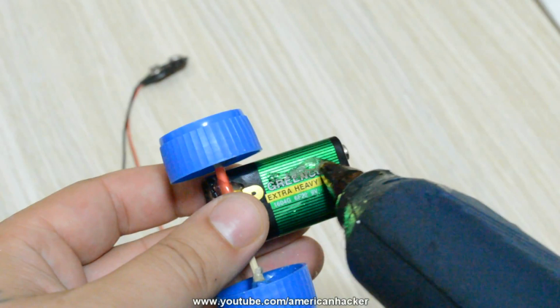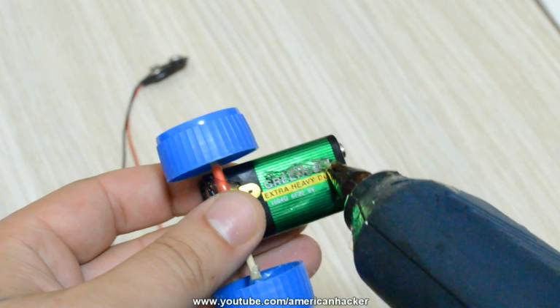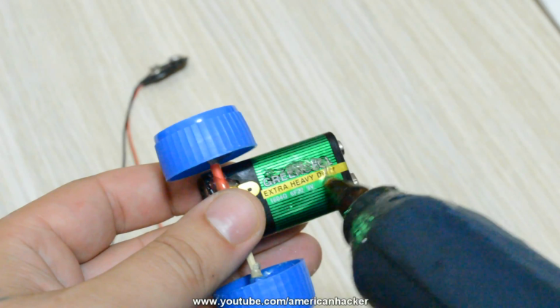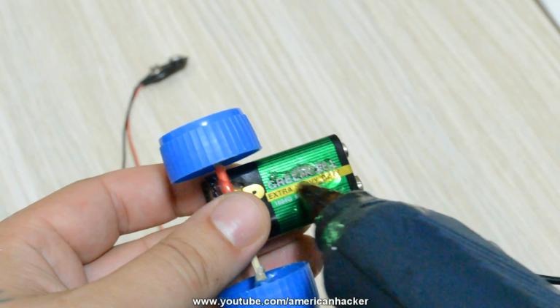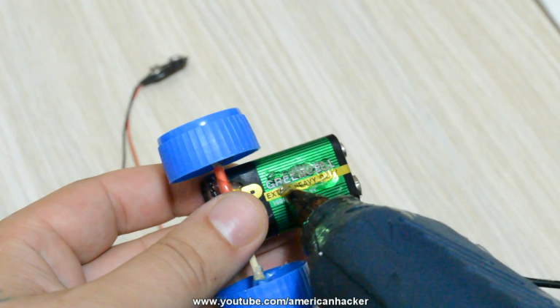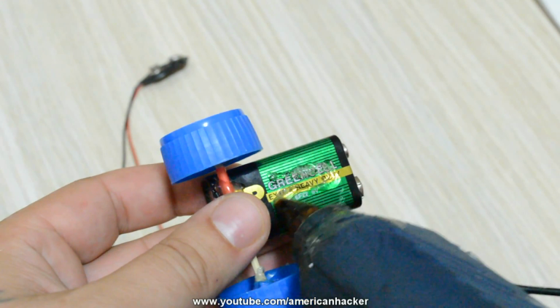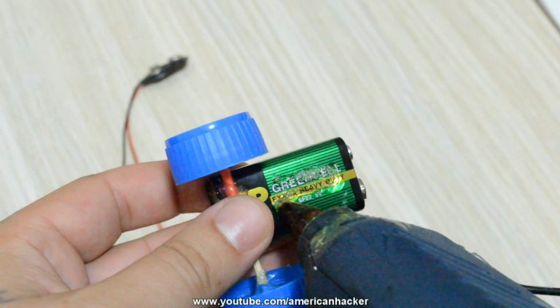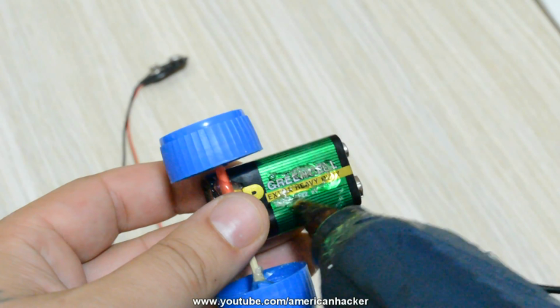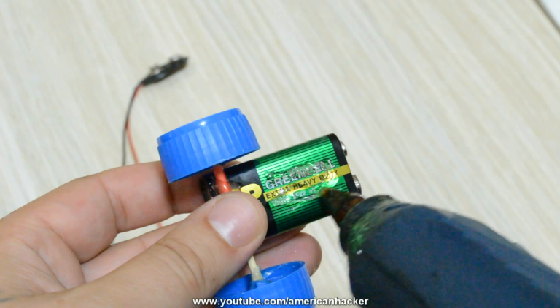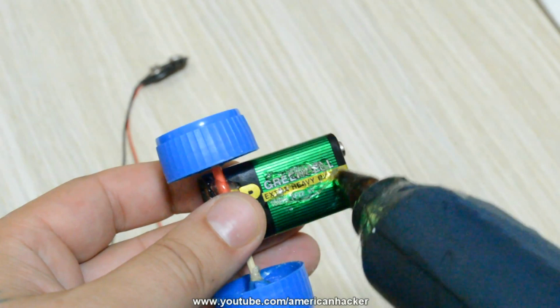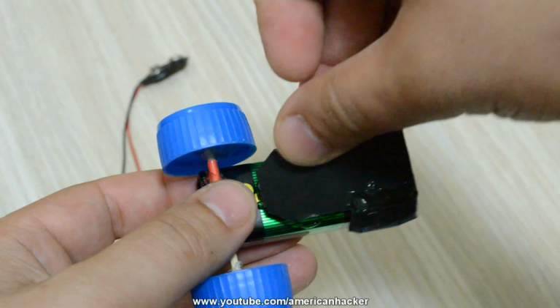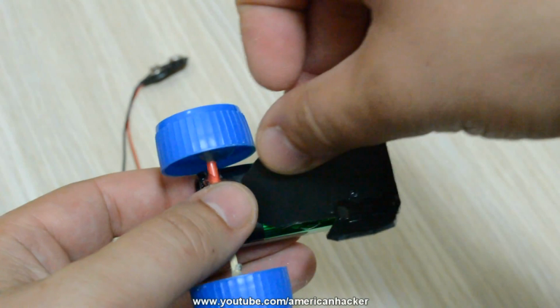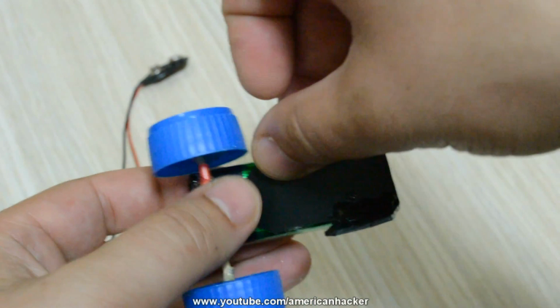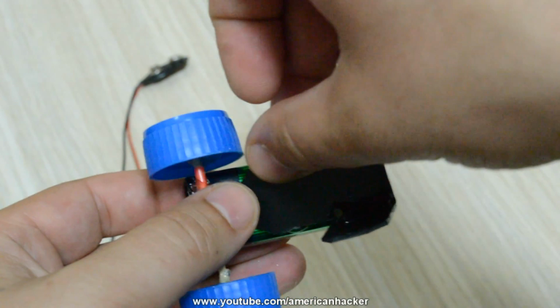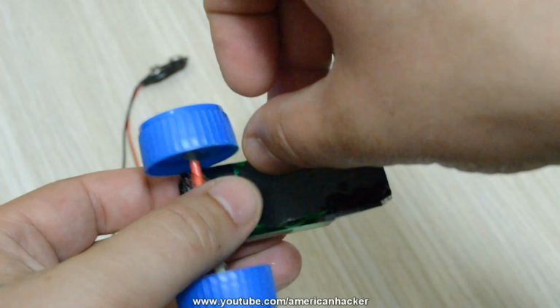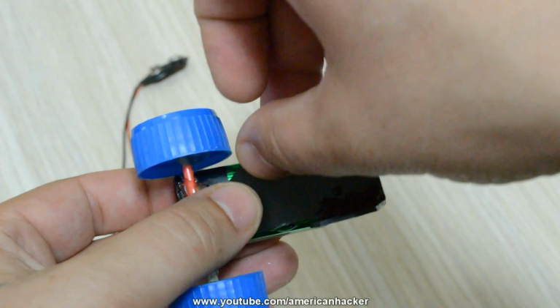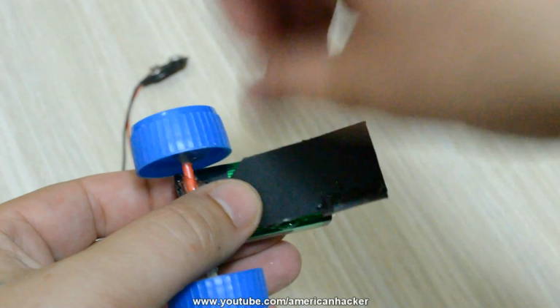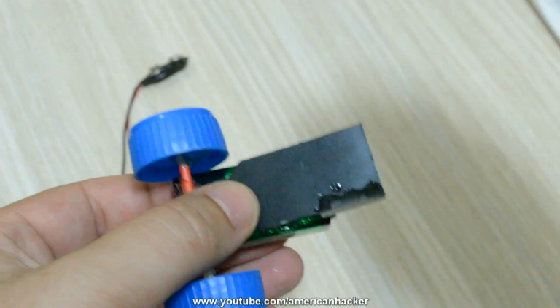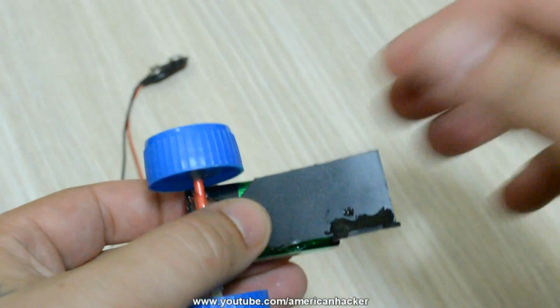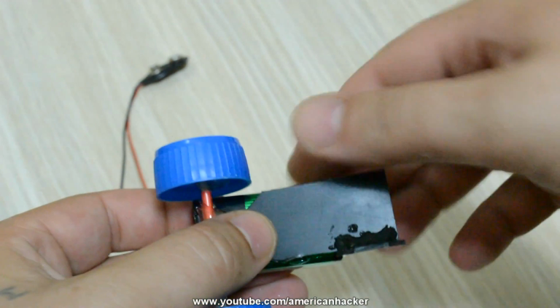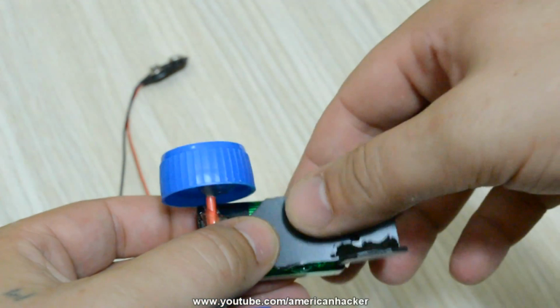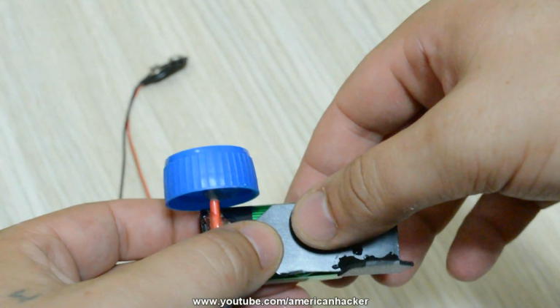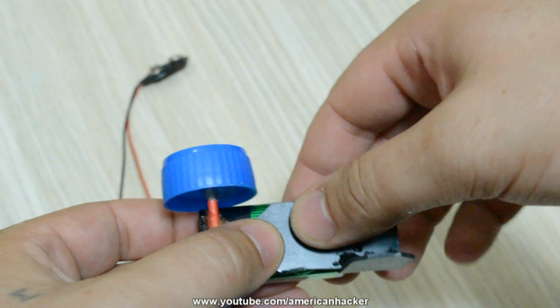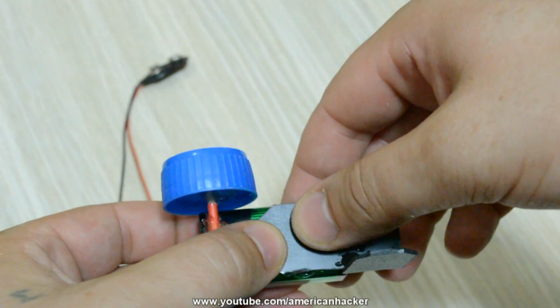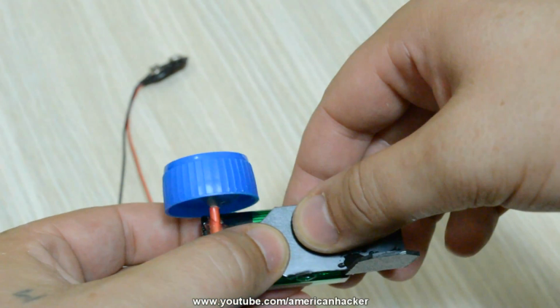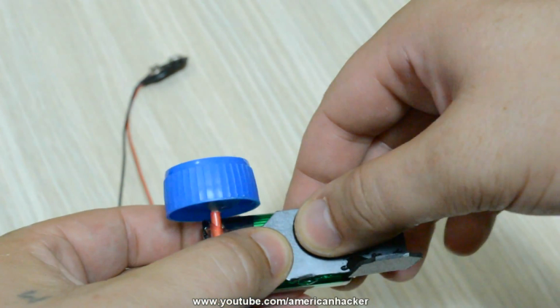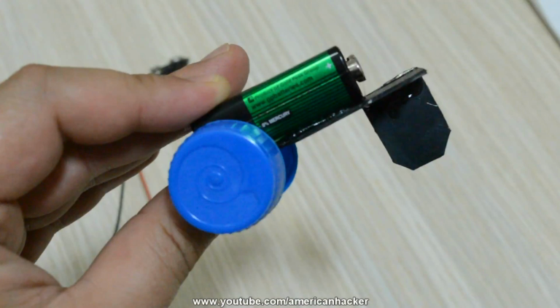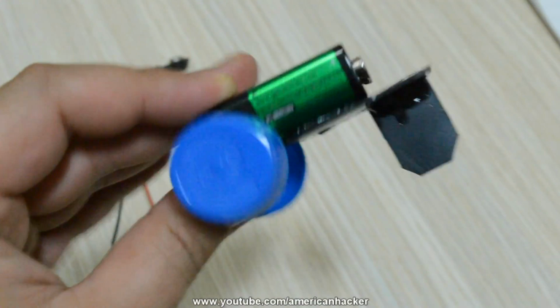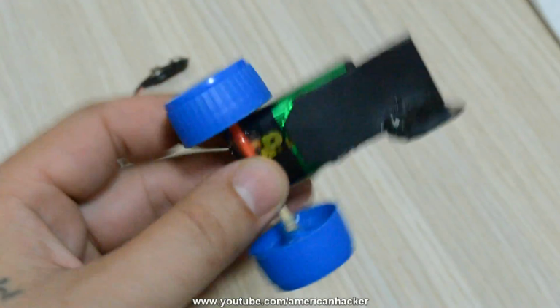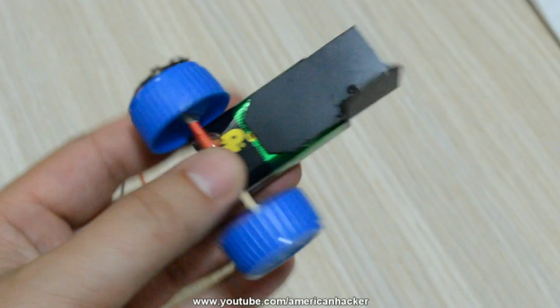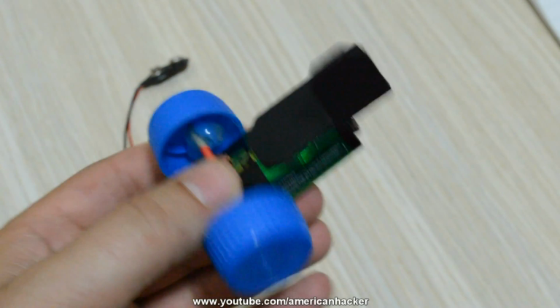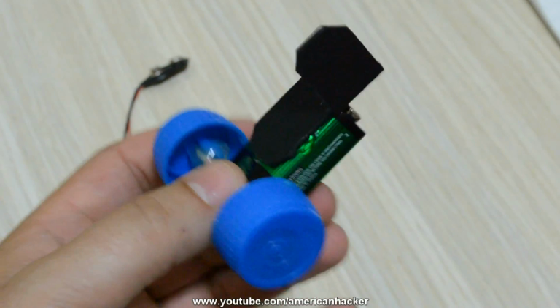On one side you're gonna glue it on the 9 volt battery like I show you now, and on the other side you're gonna glue the motor.